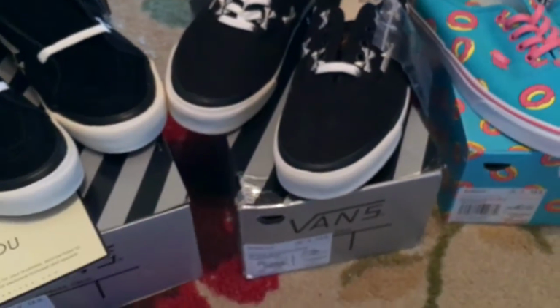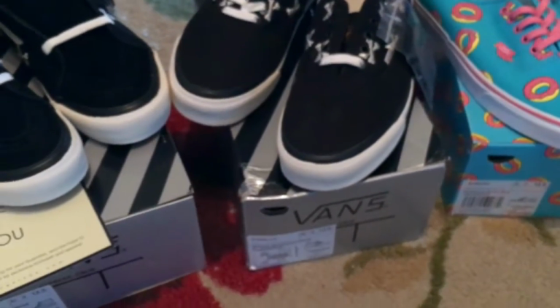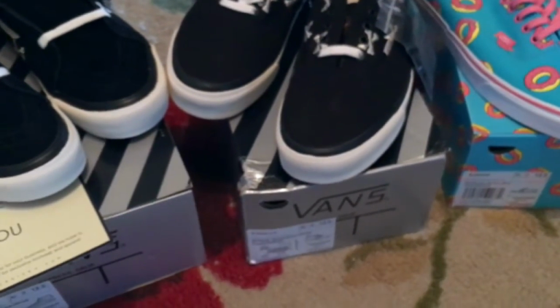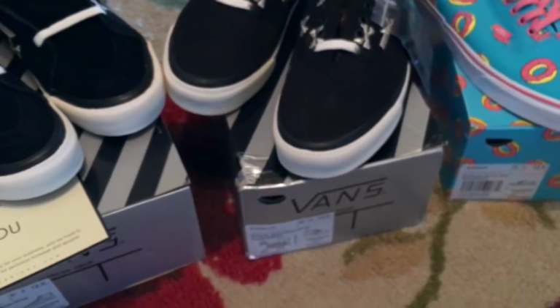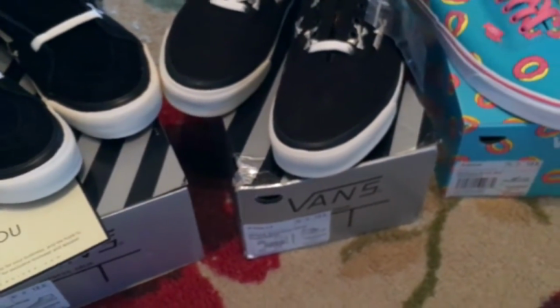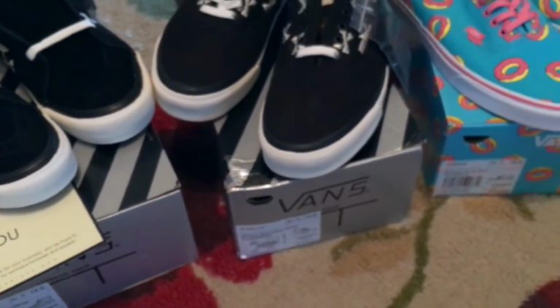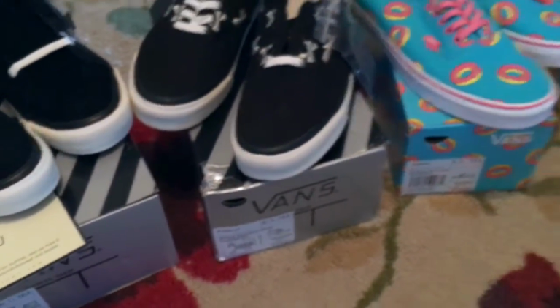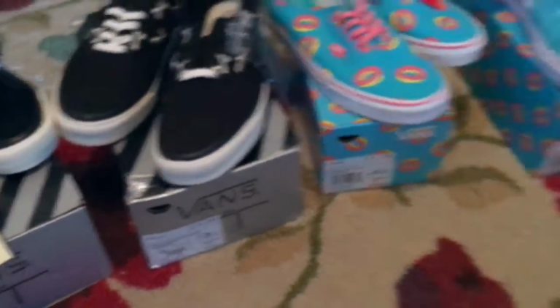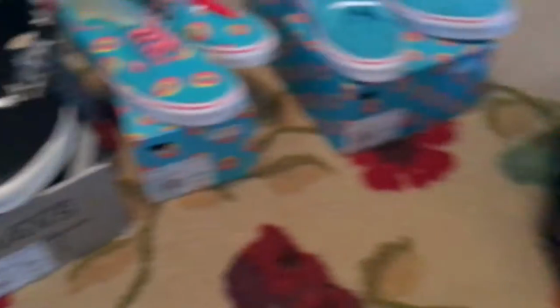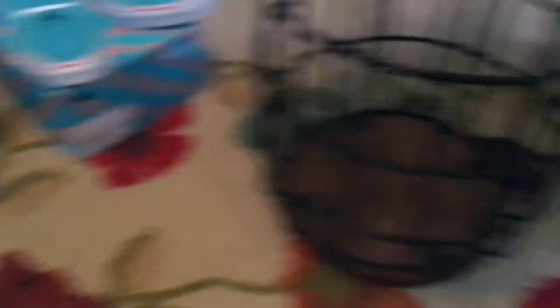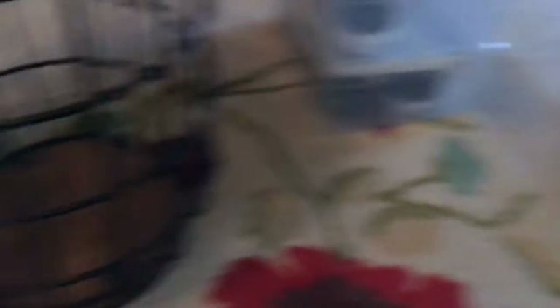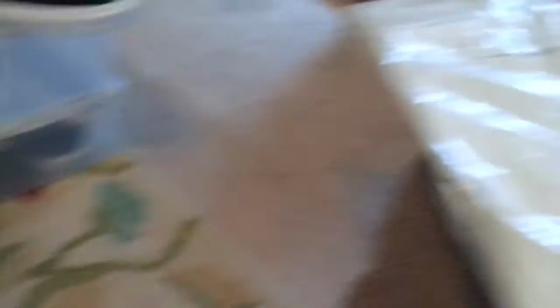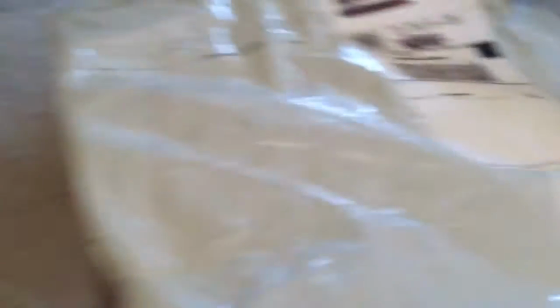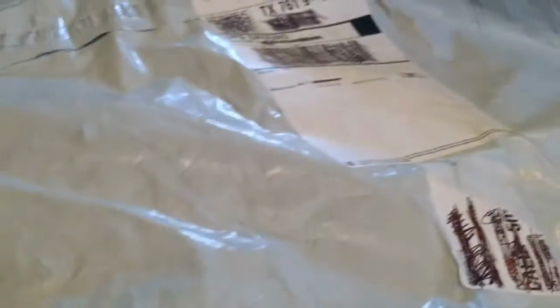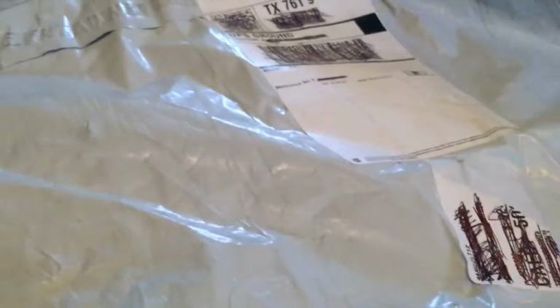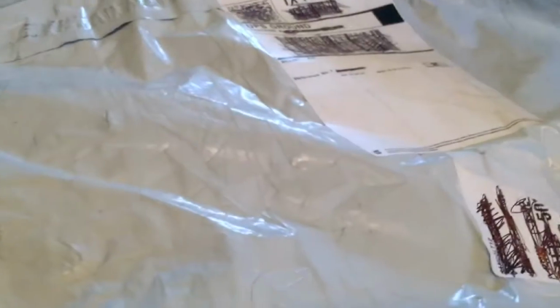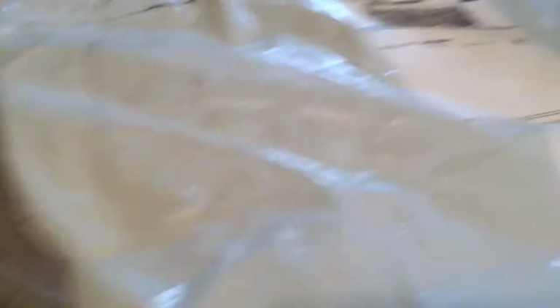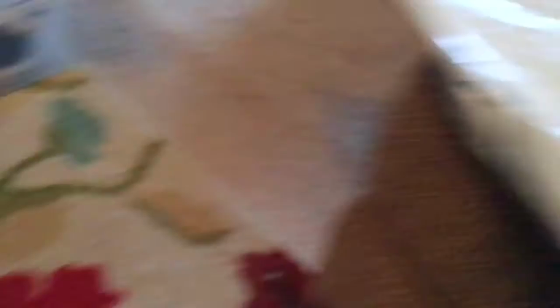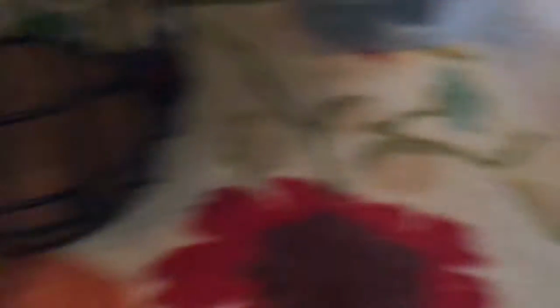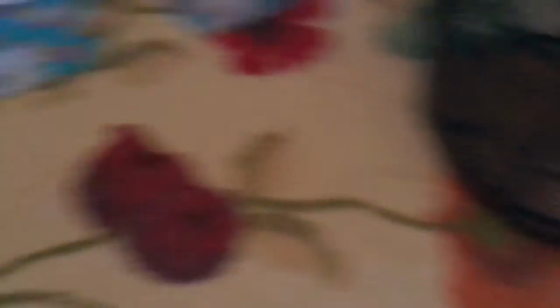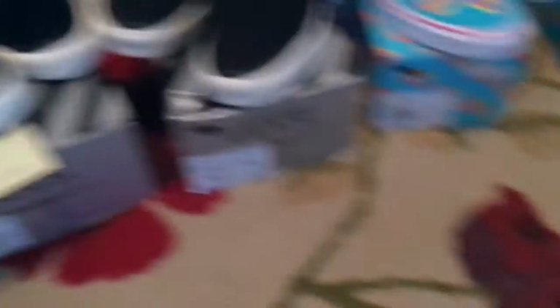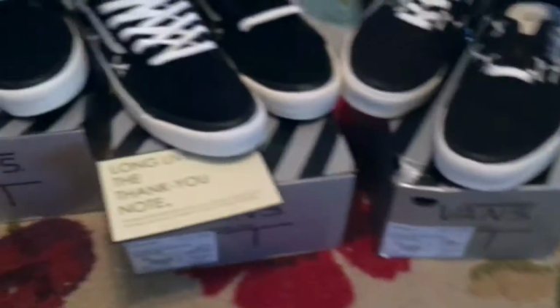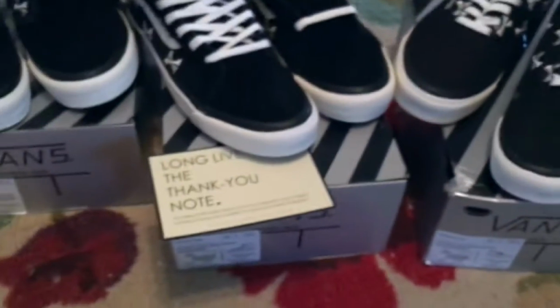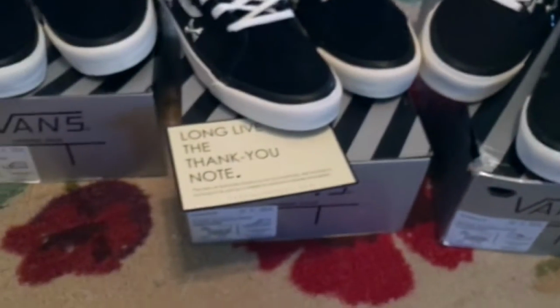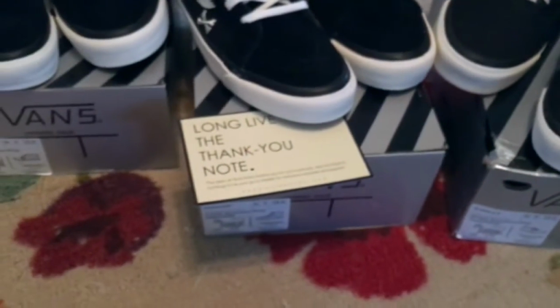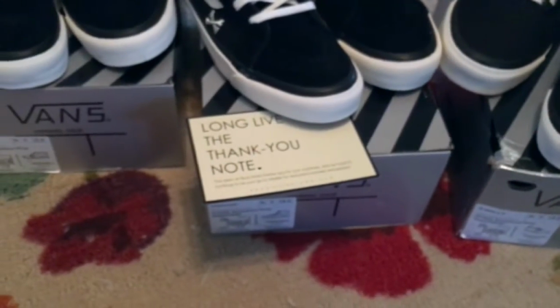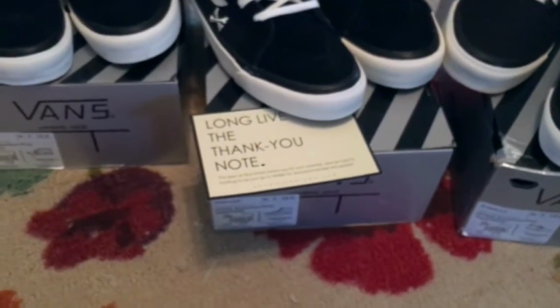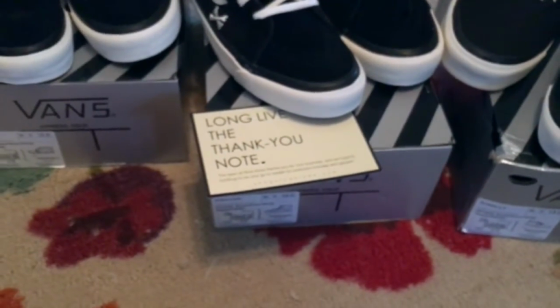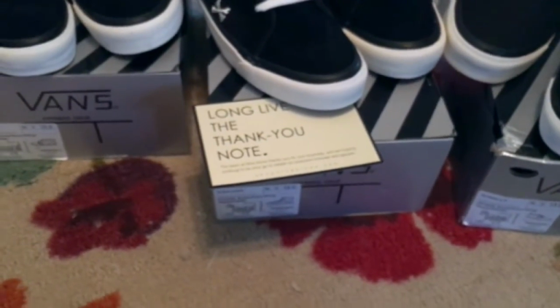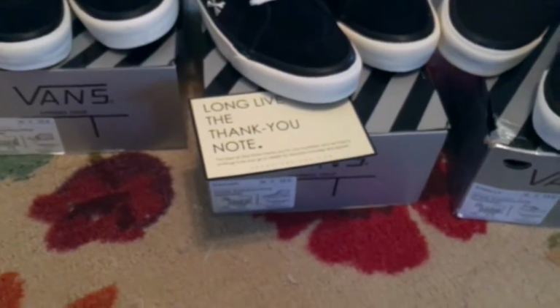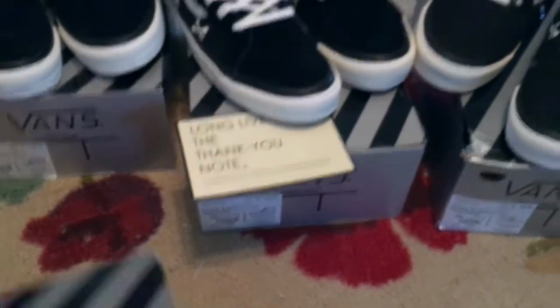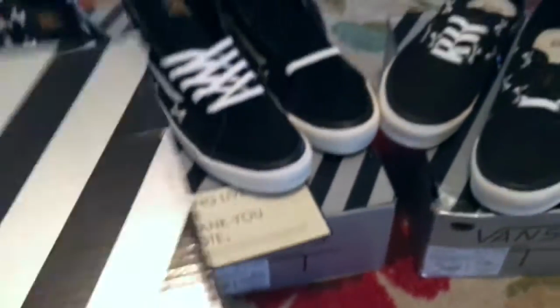It came in a plastic bag, yet the others were double-boxed.